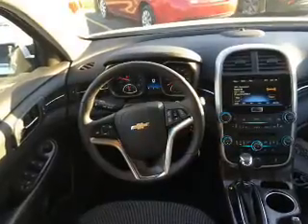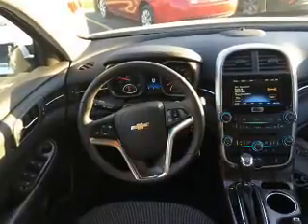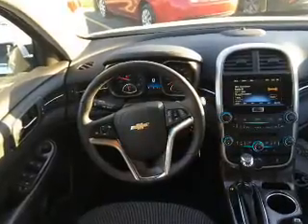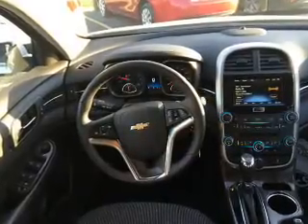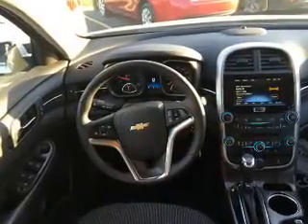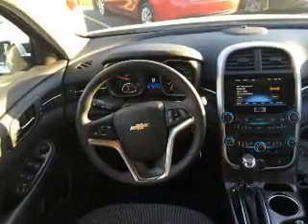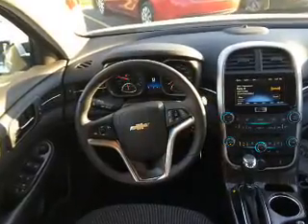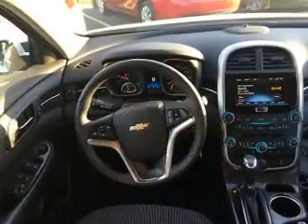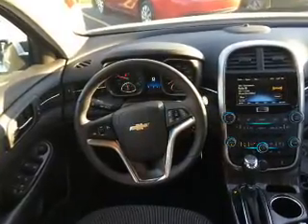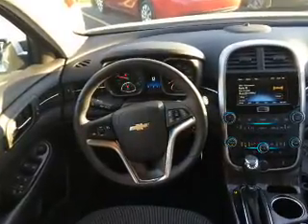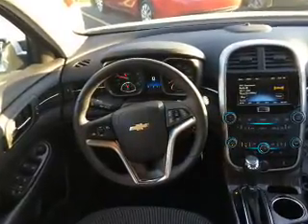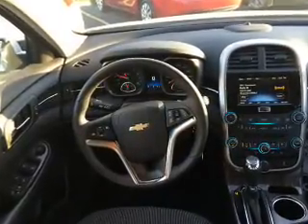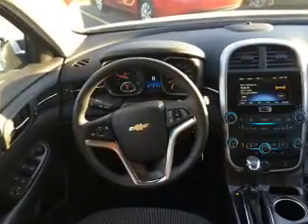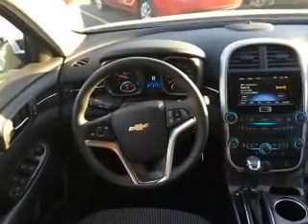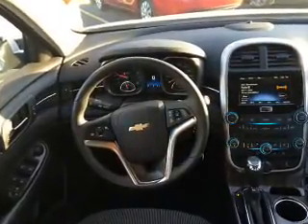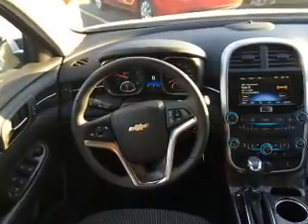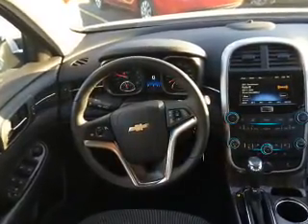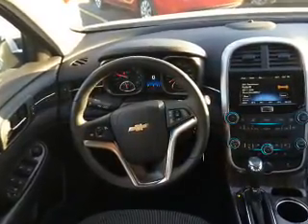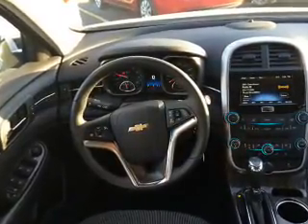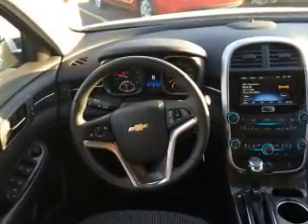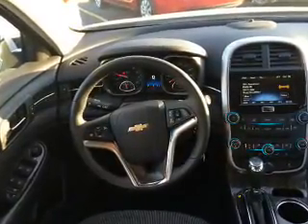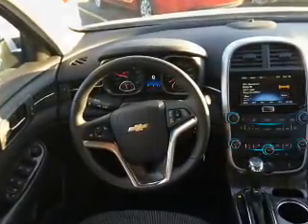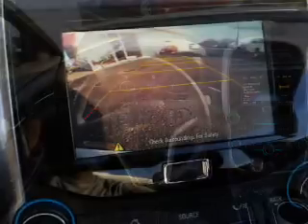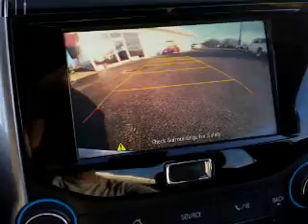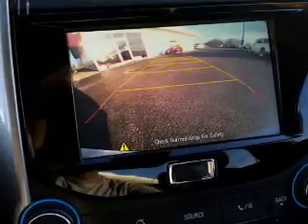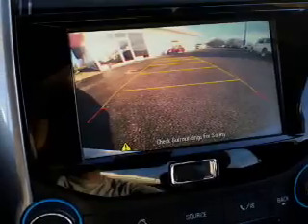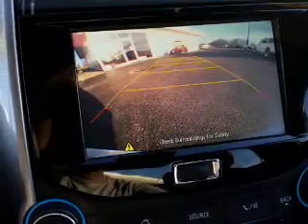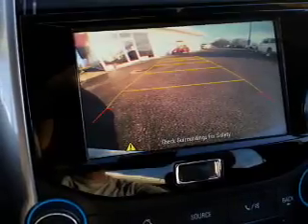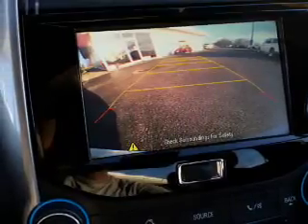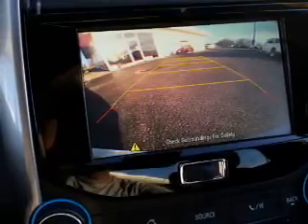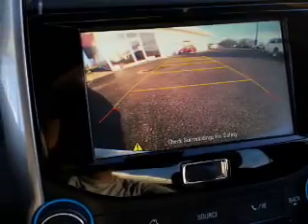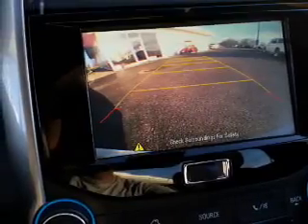Inside you'll find internet connectivity, Bluetooth connectivity, and auxiliary input.